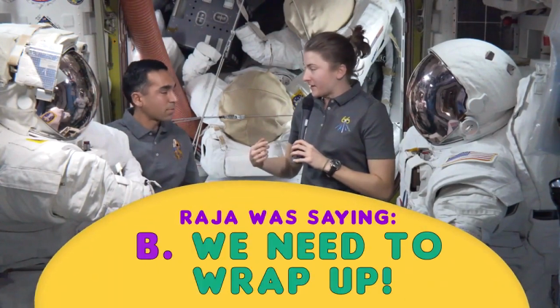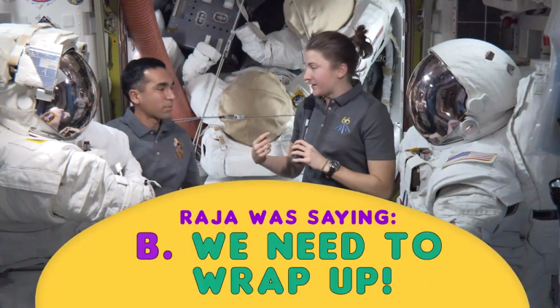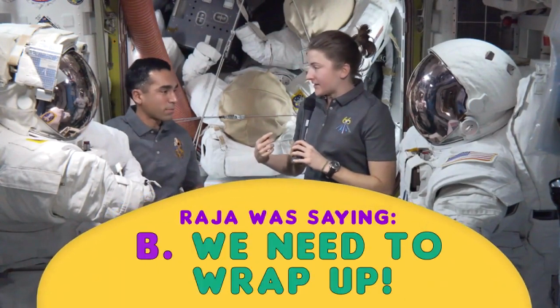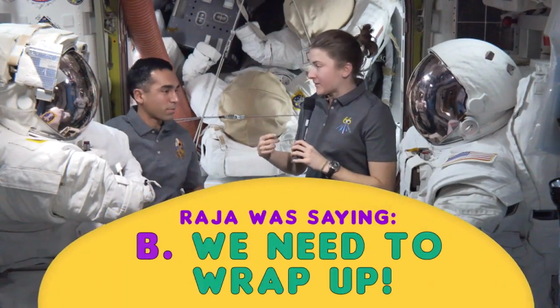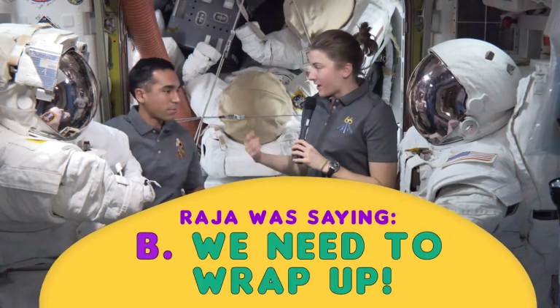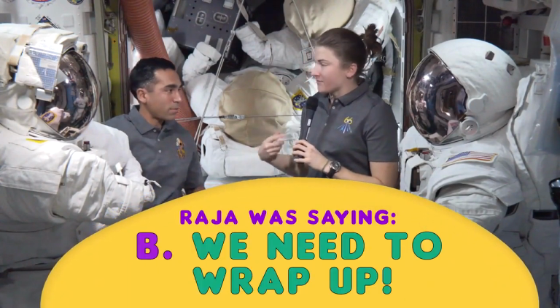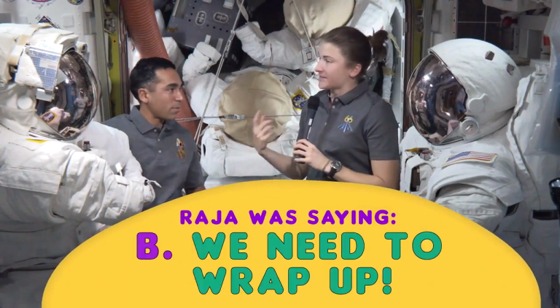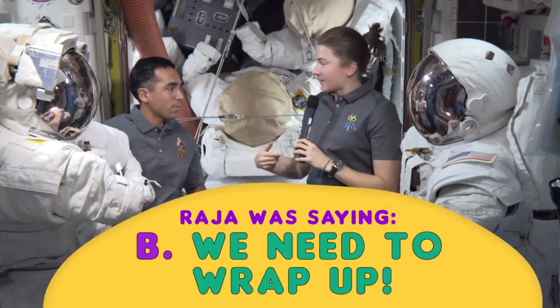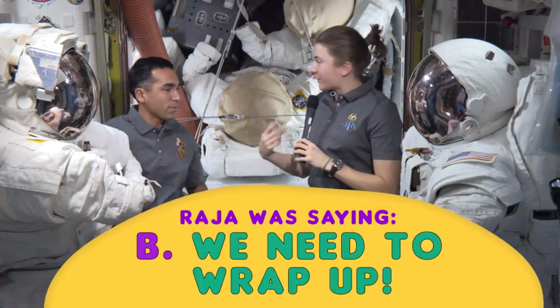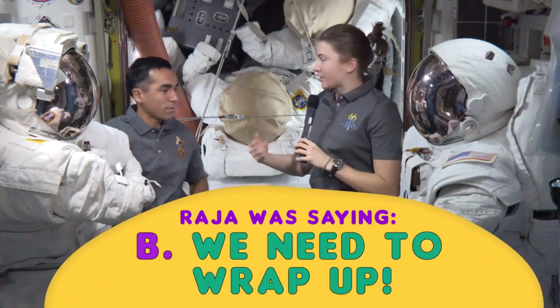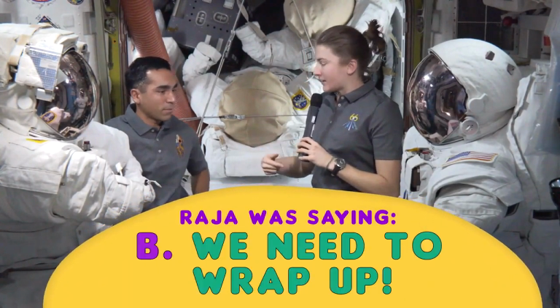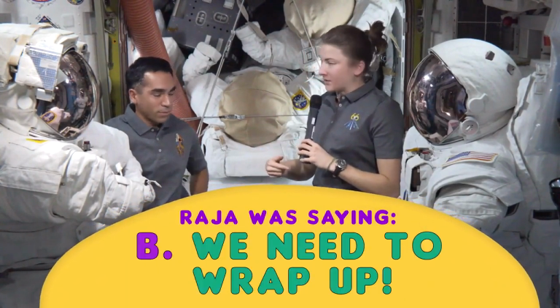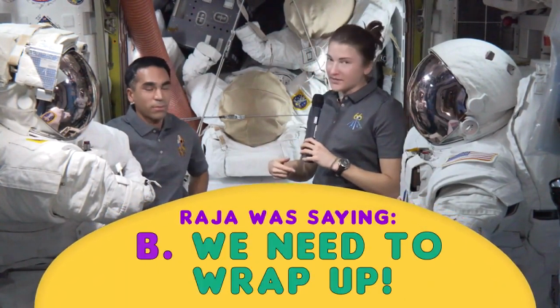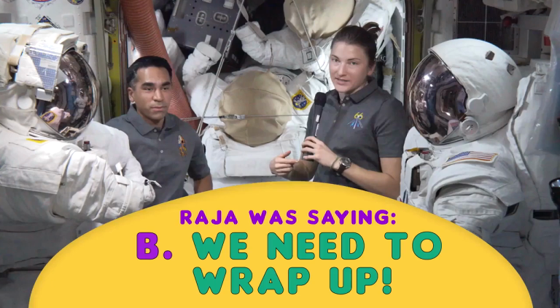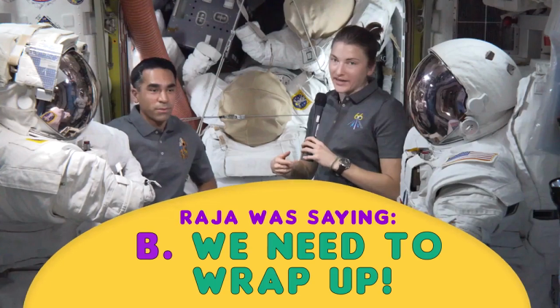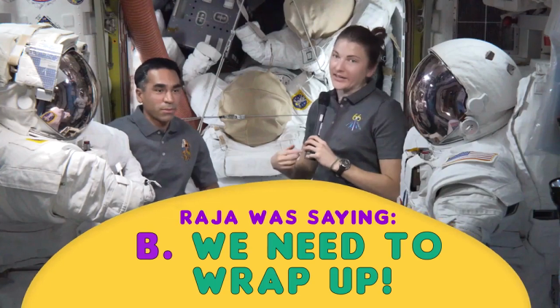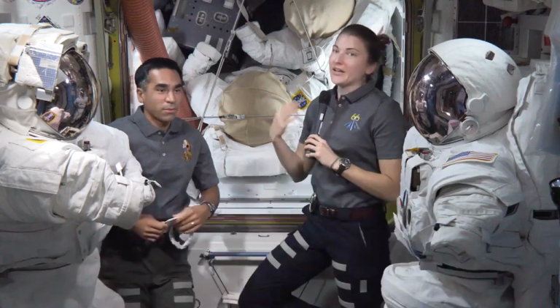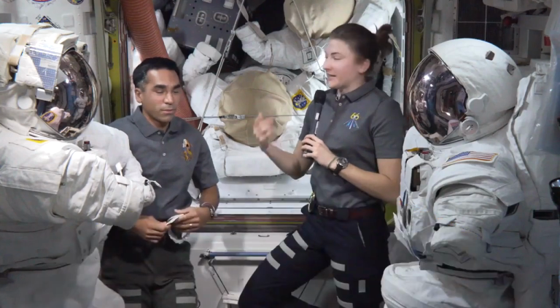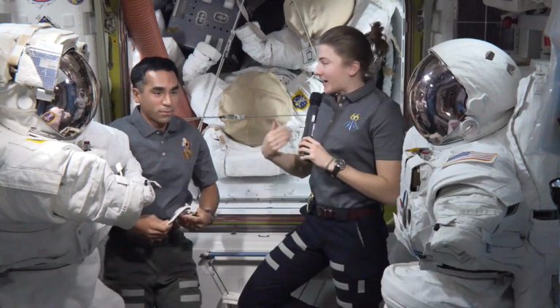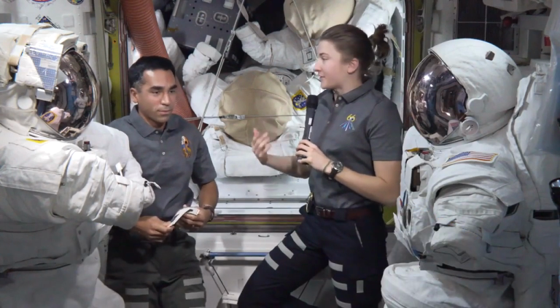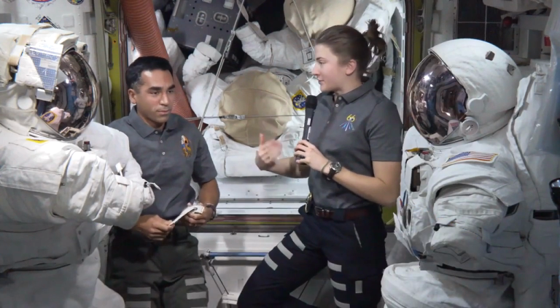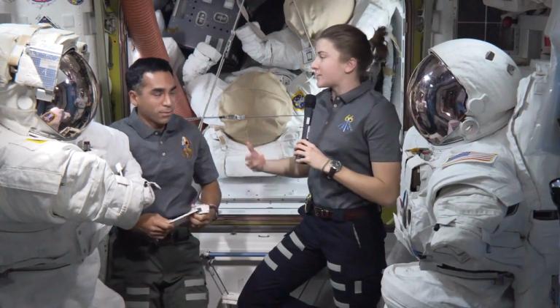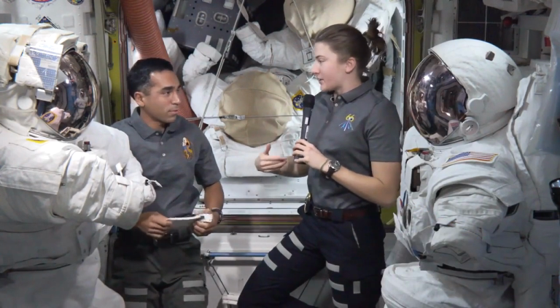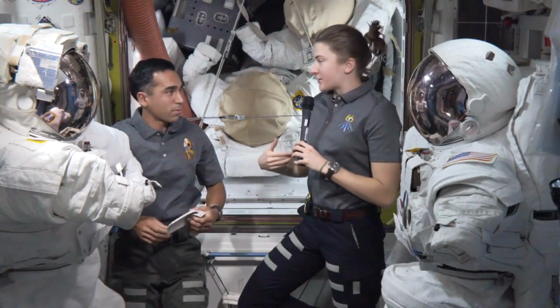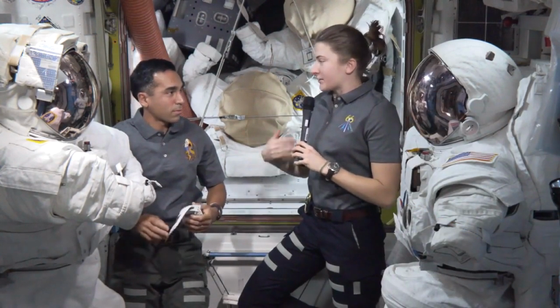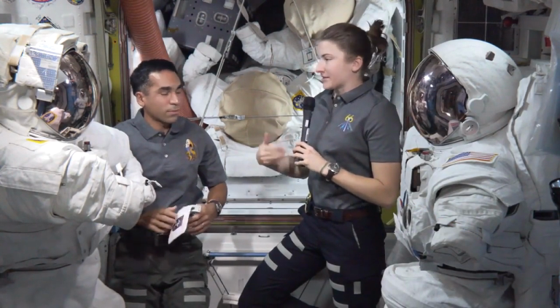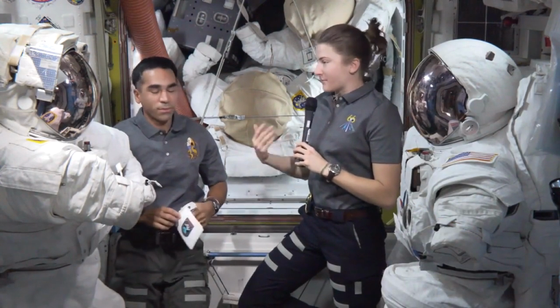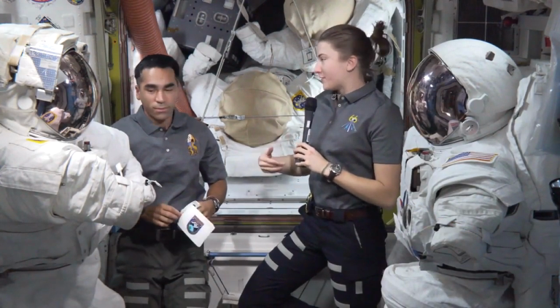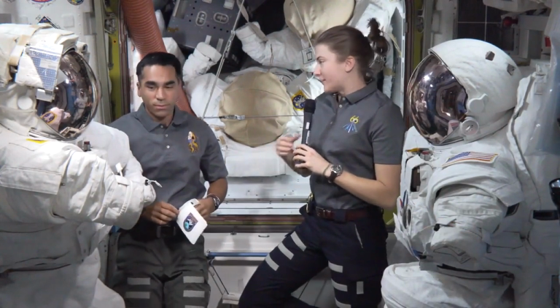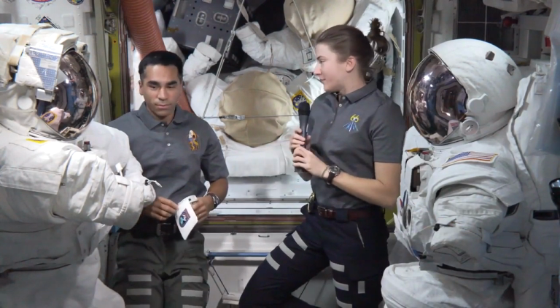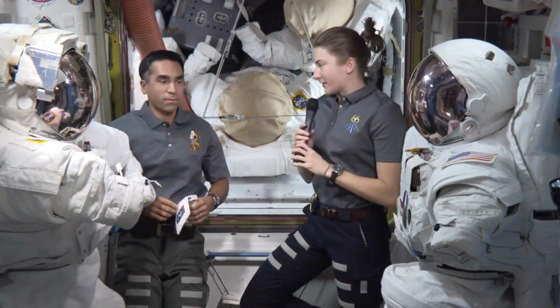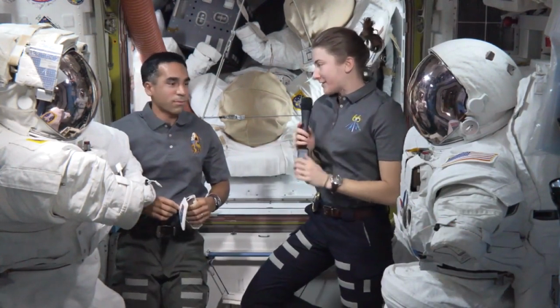Maybe he has a problem that's accelerating or getting worse, so he's saying it's an urgent situation — let's get a move on, more or less.